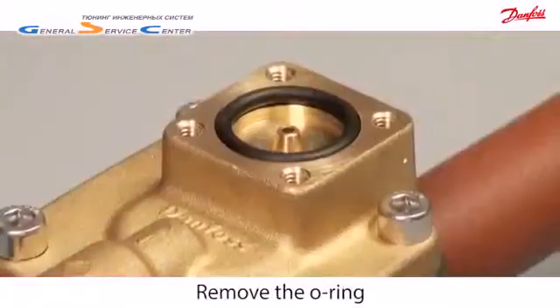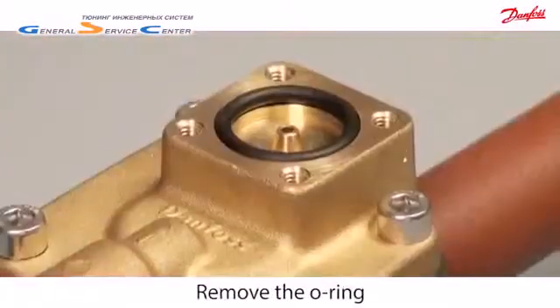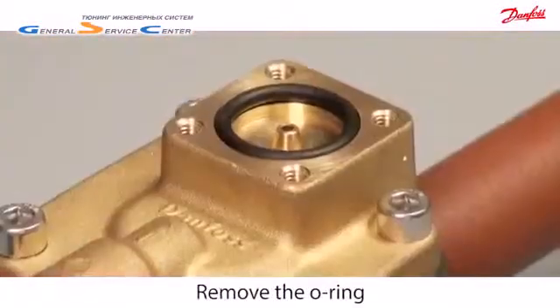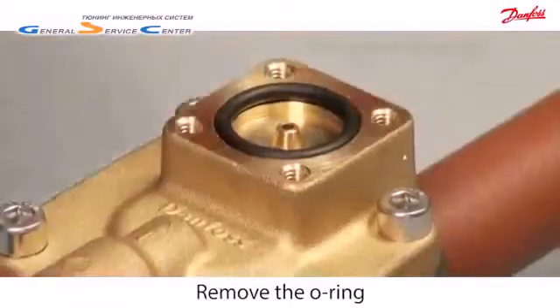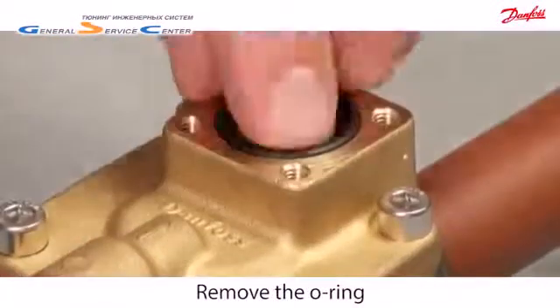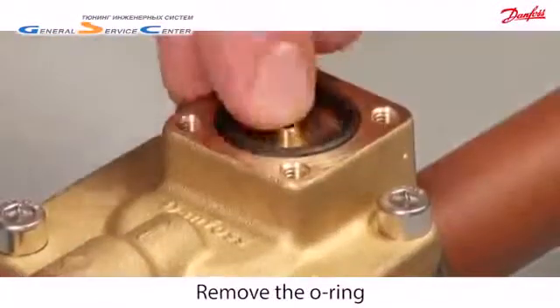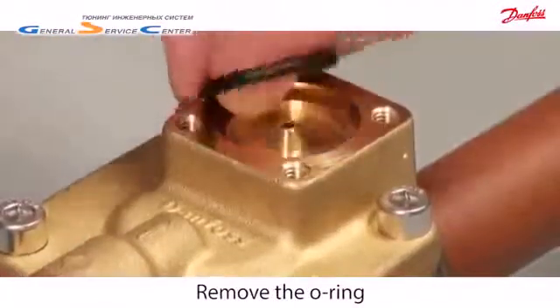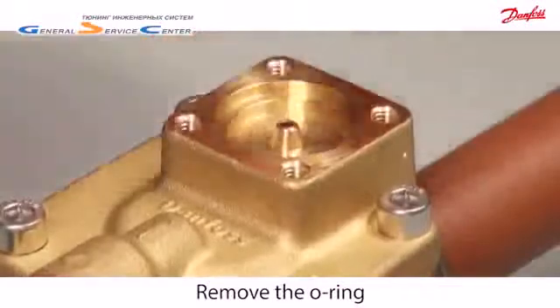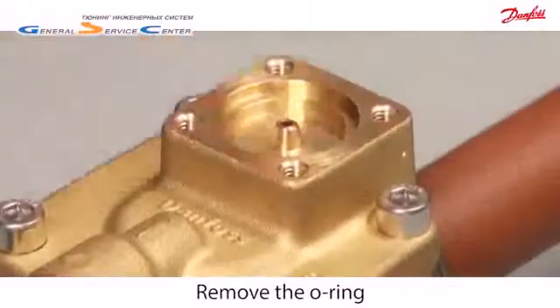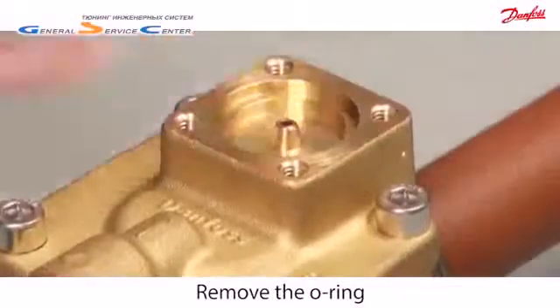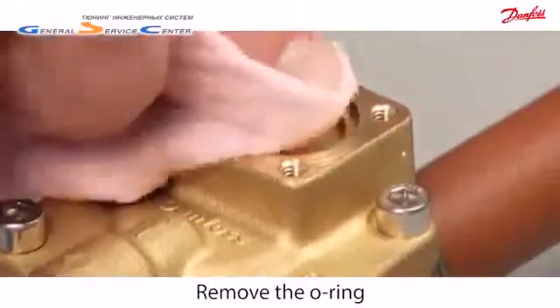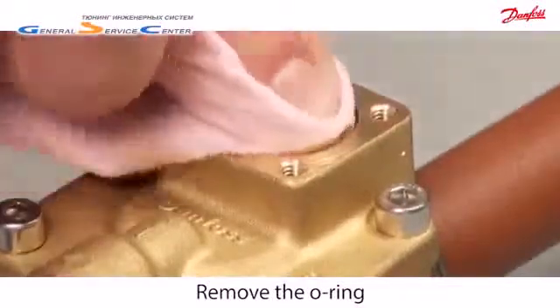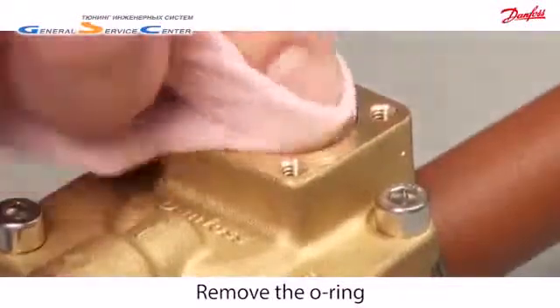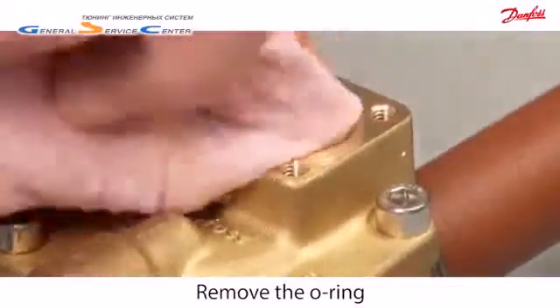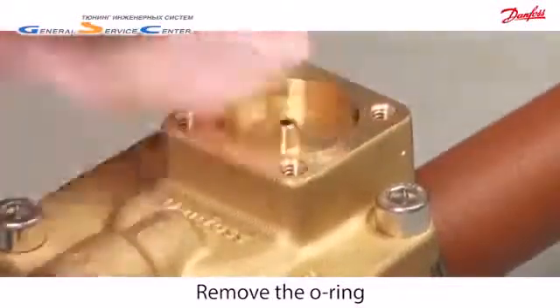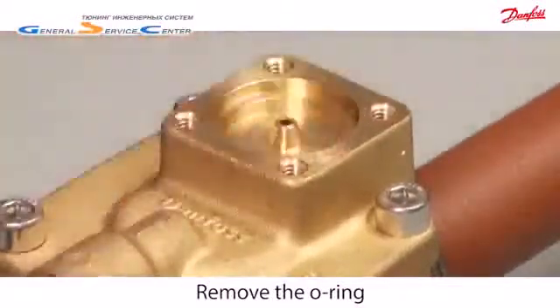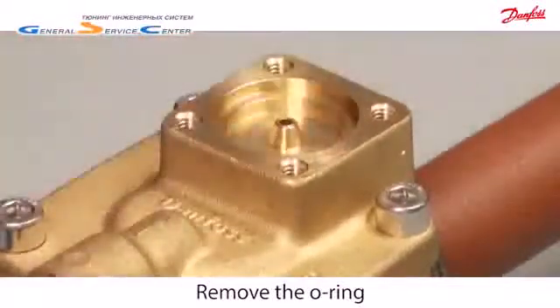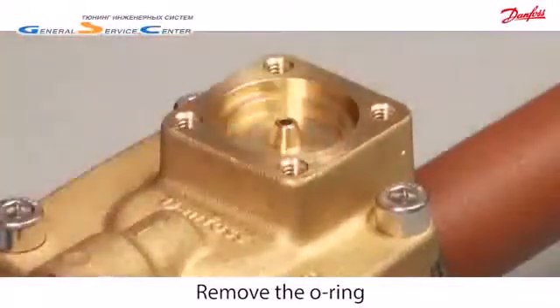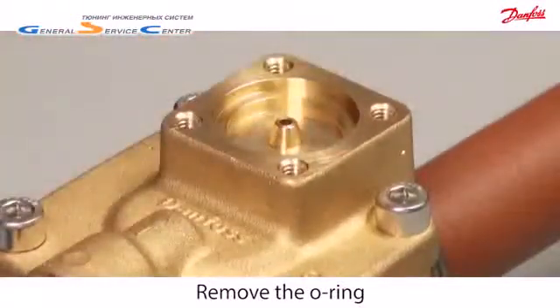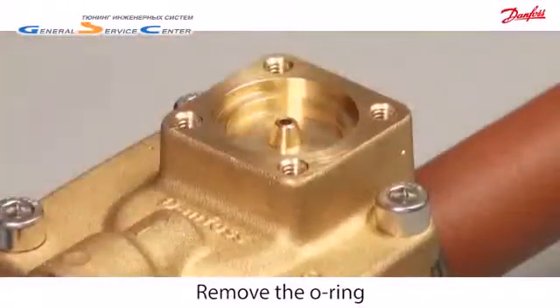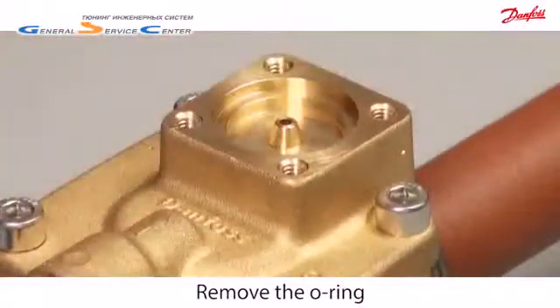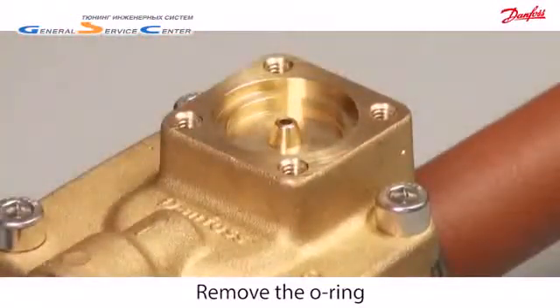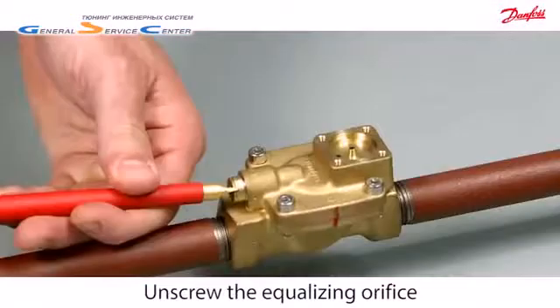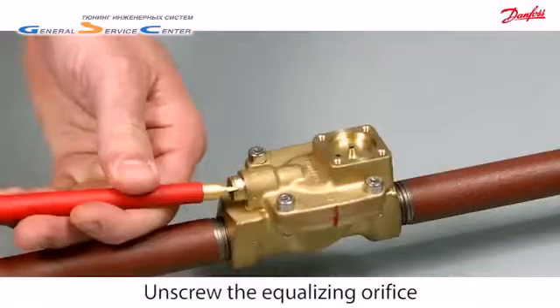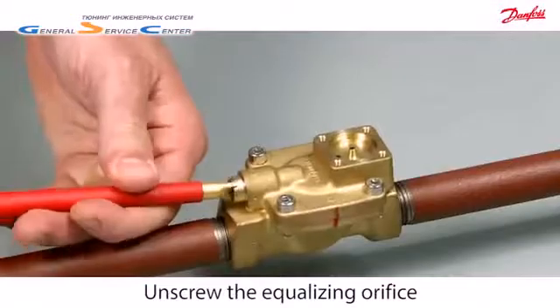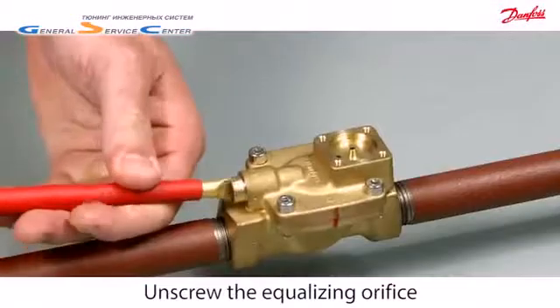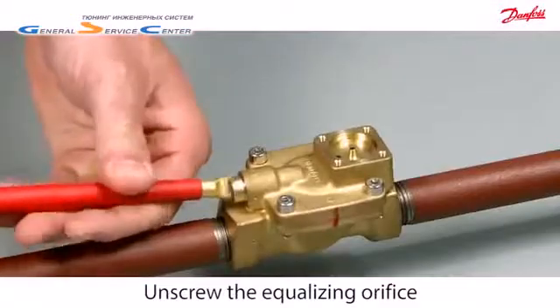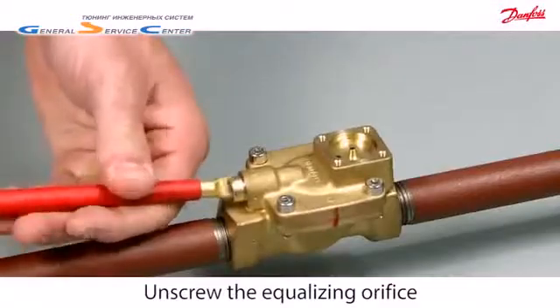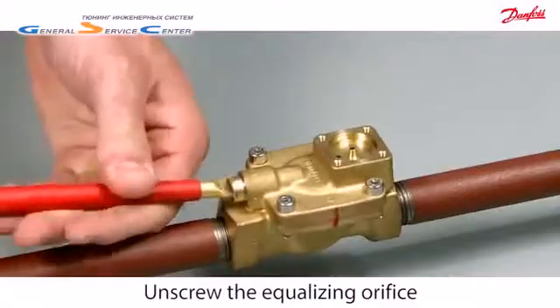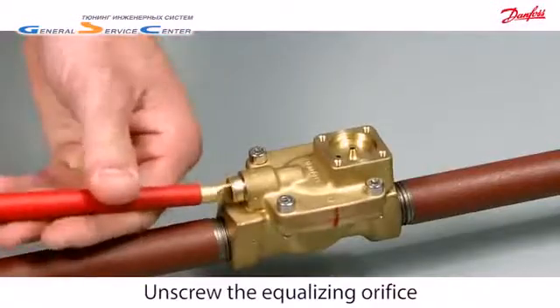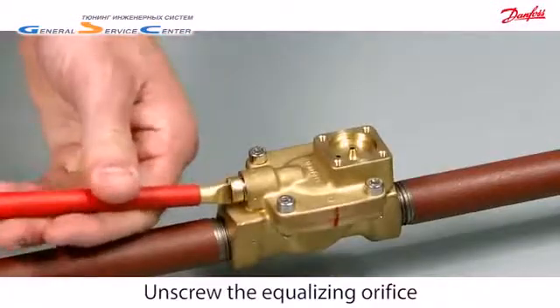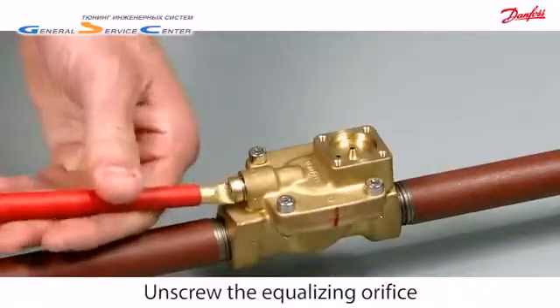Easily remove the o-ring and clean. Unscrew the equalising orifice.